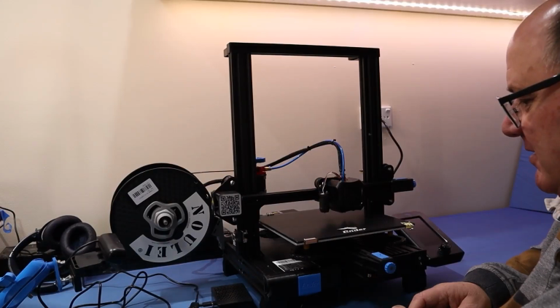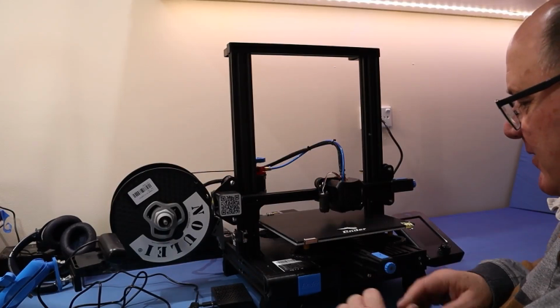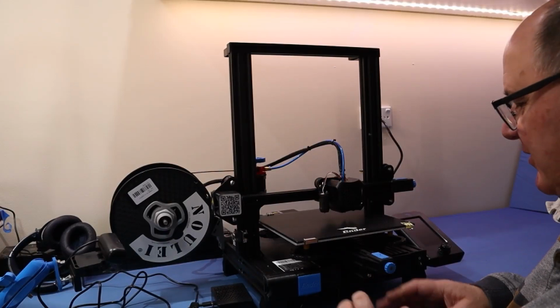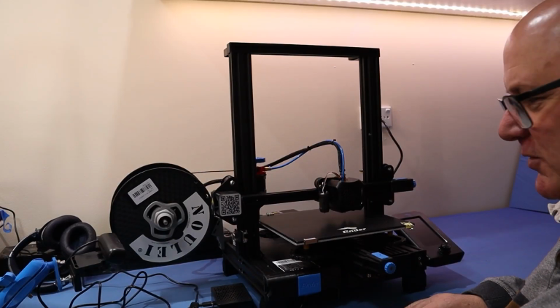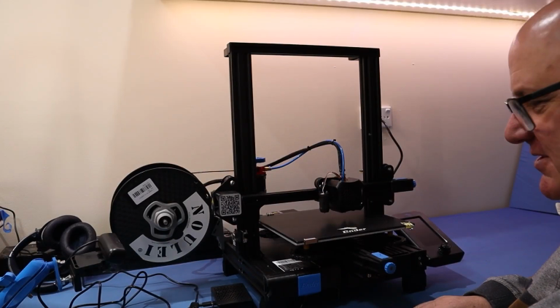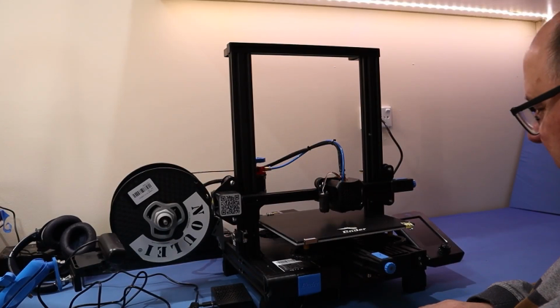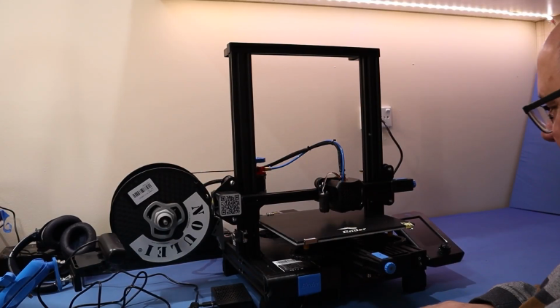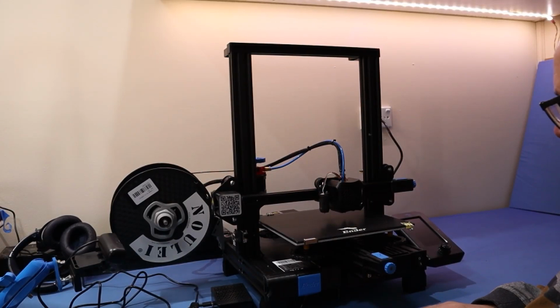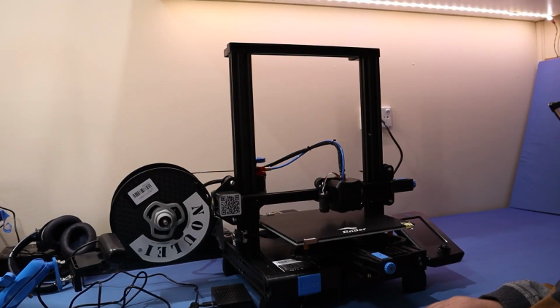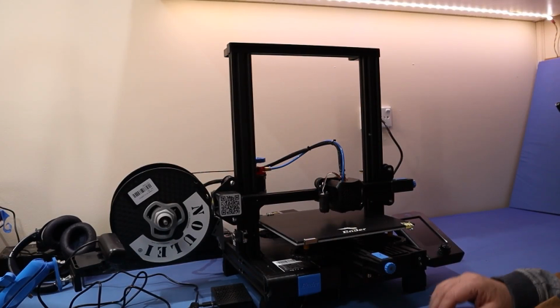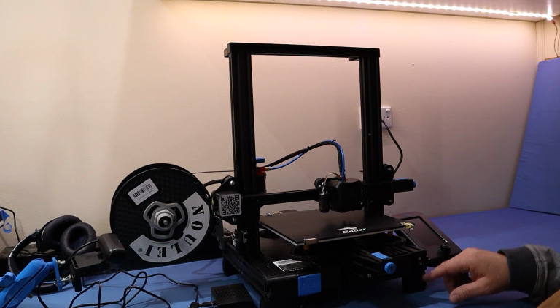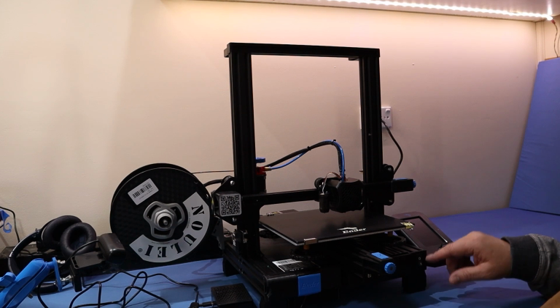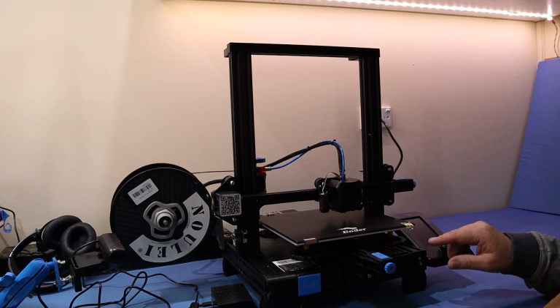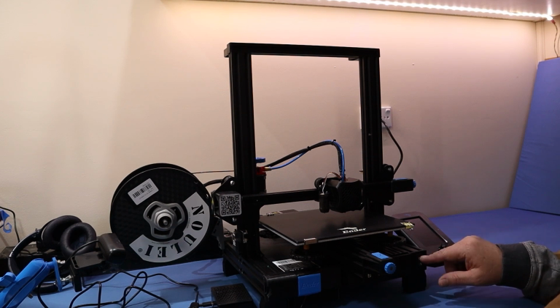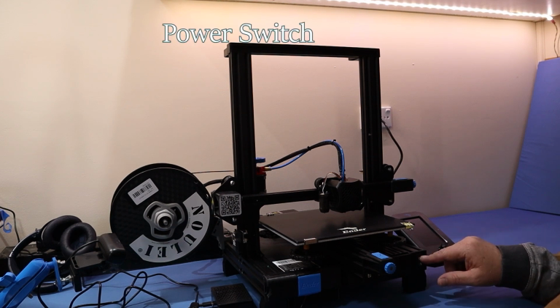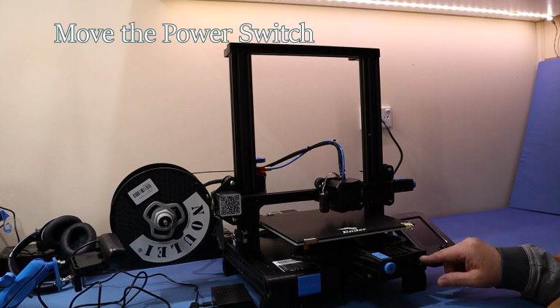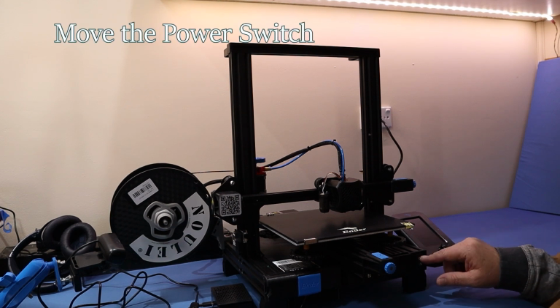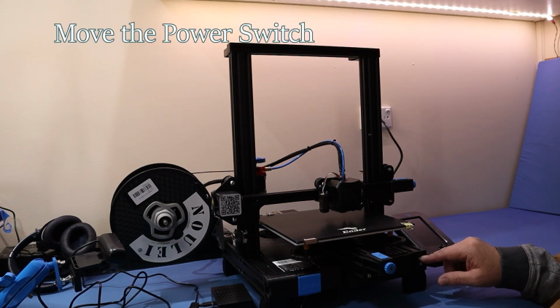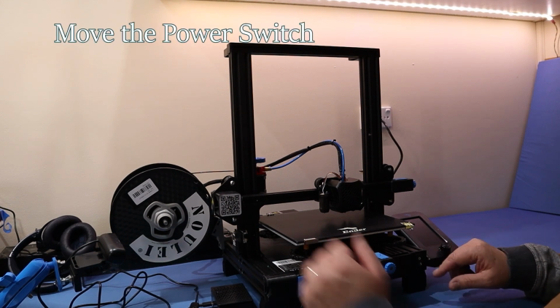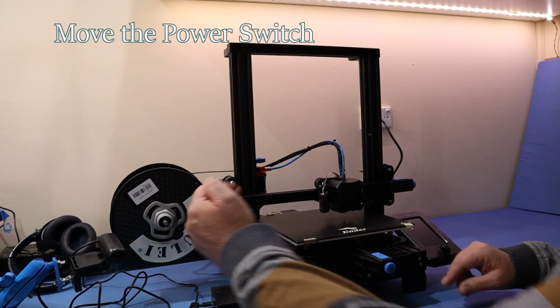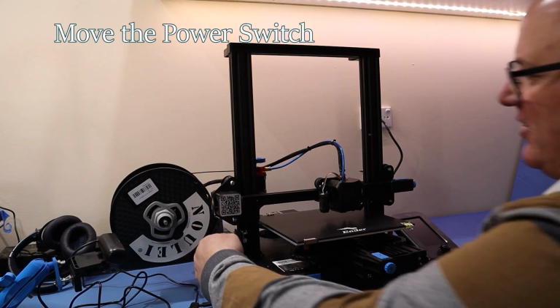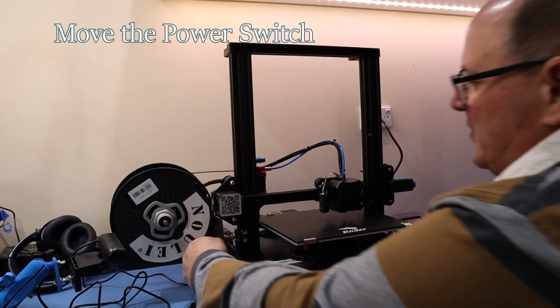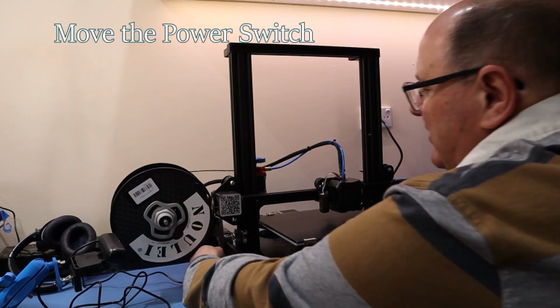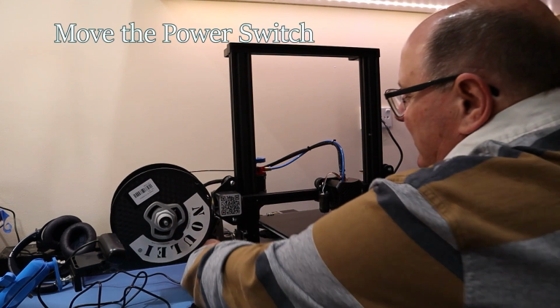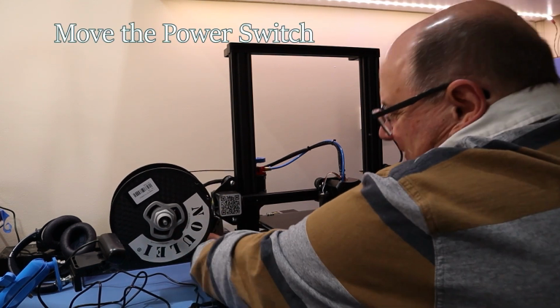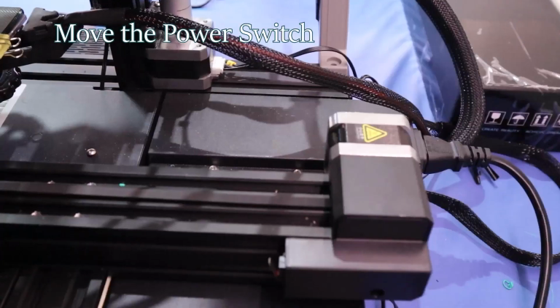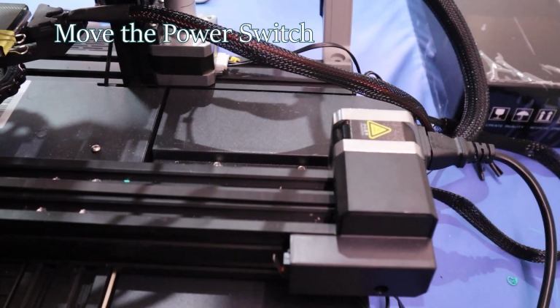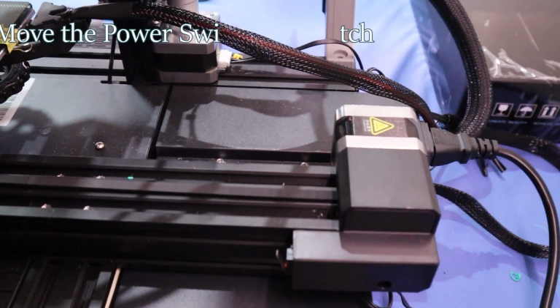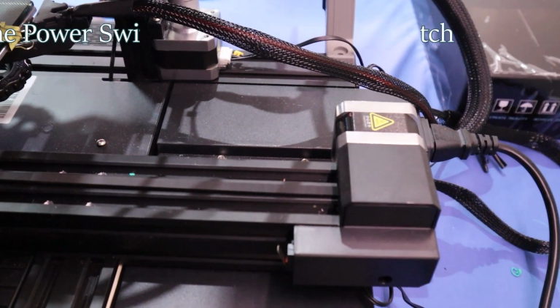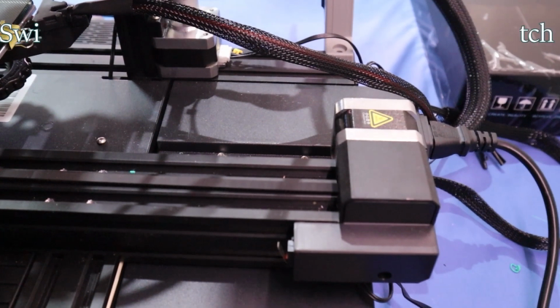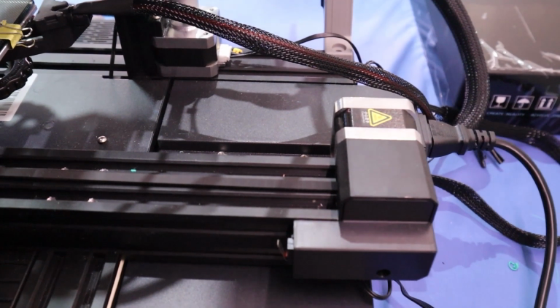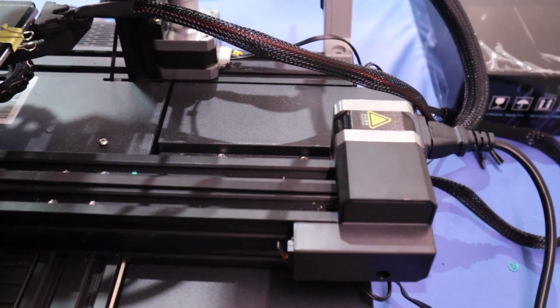One of the first upgrades I did was move the power switch from down the back here to the front.